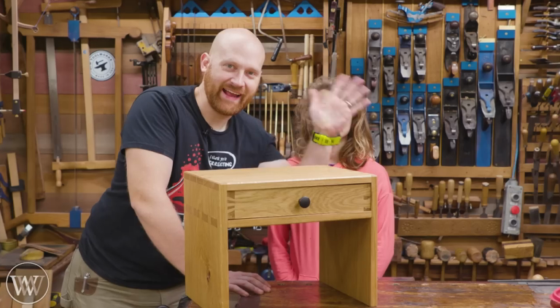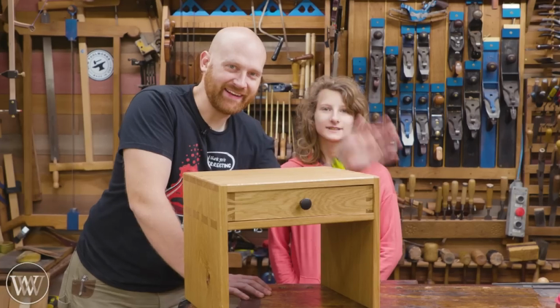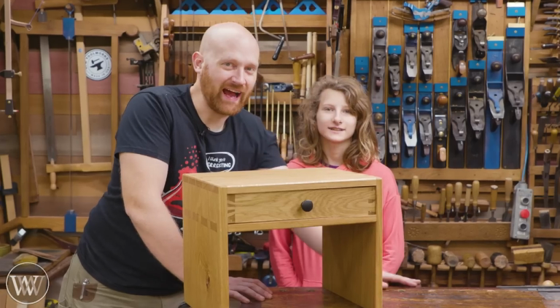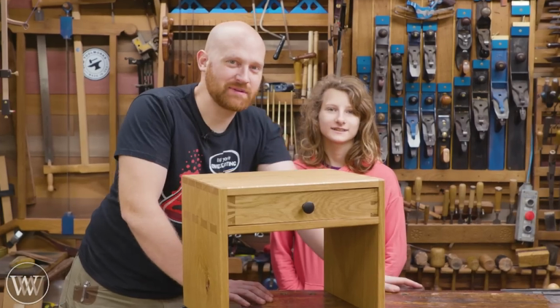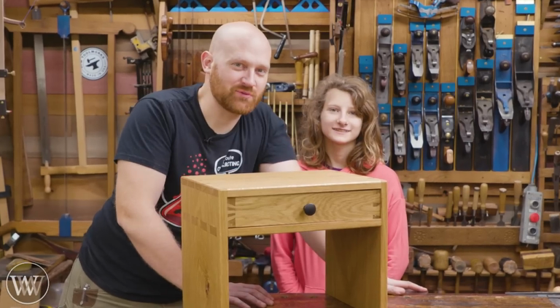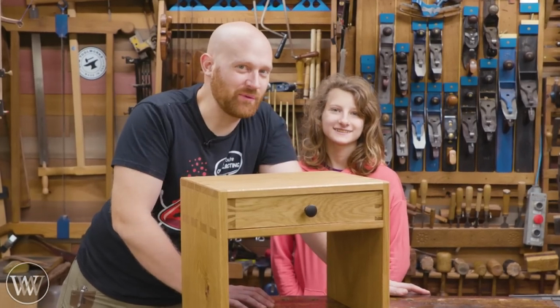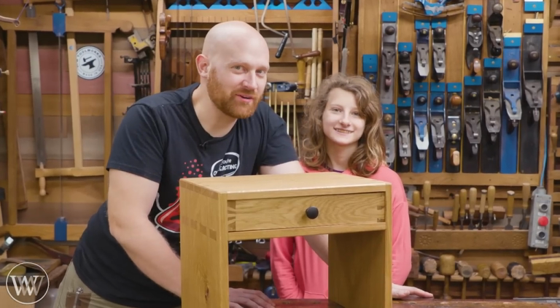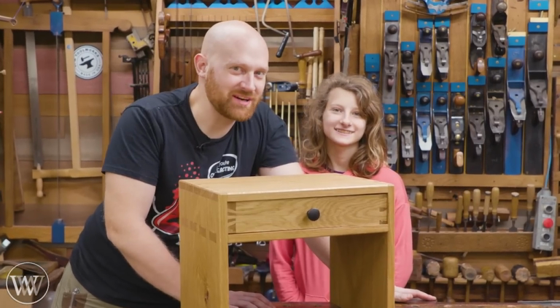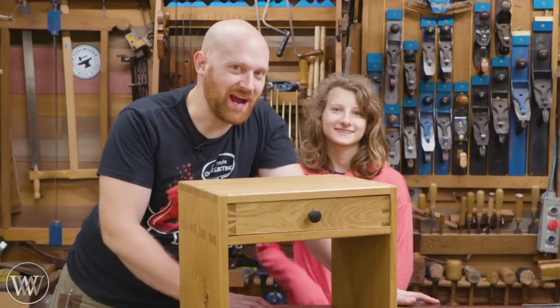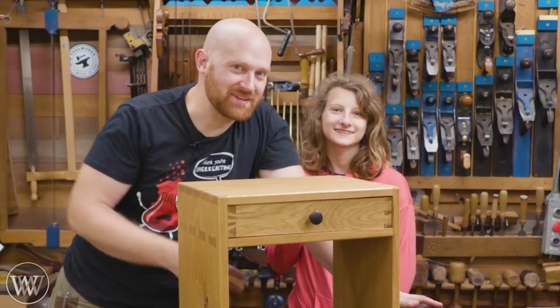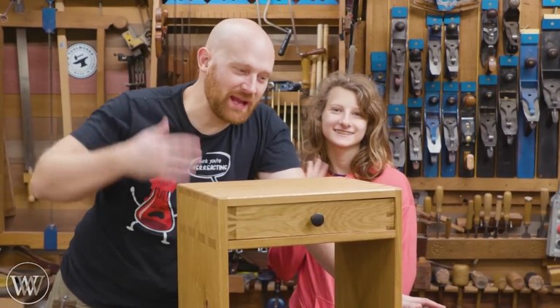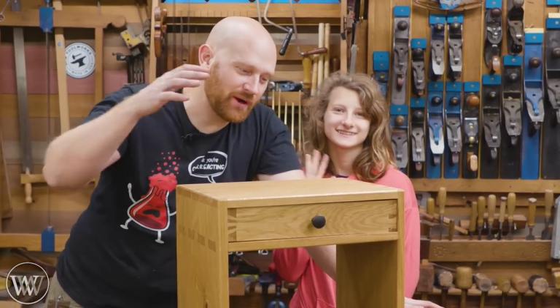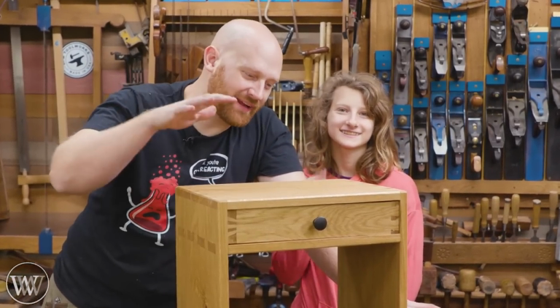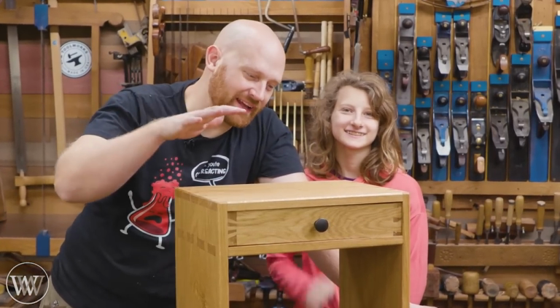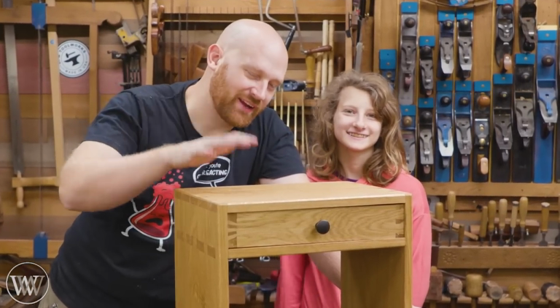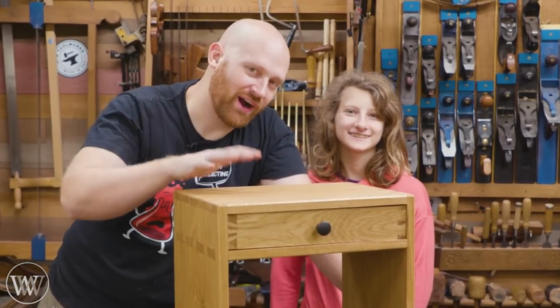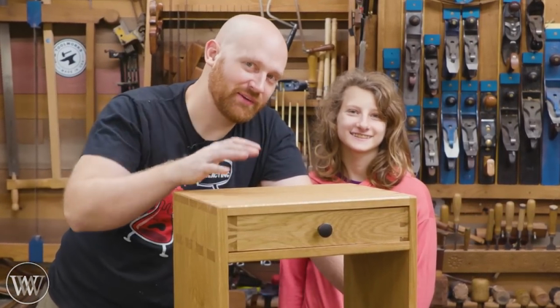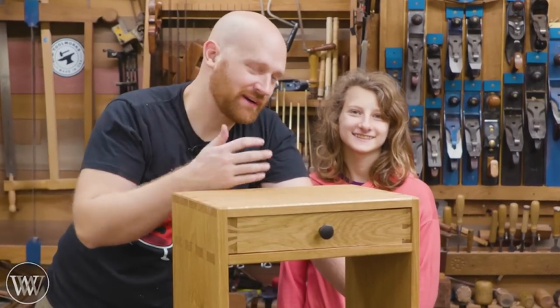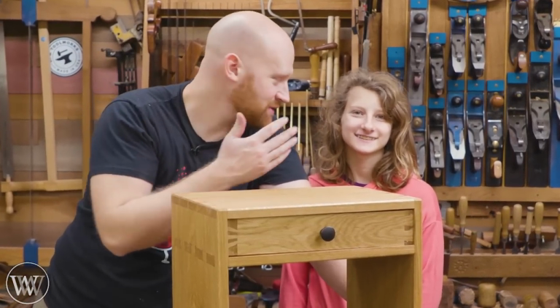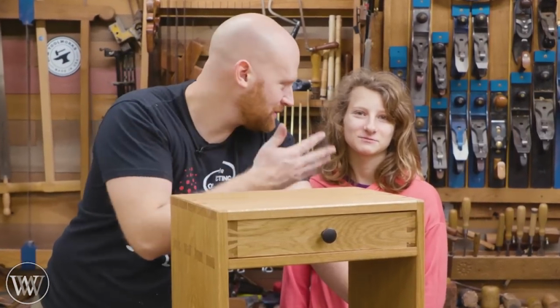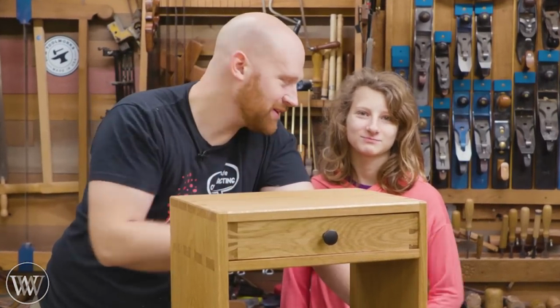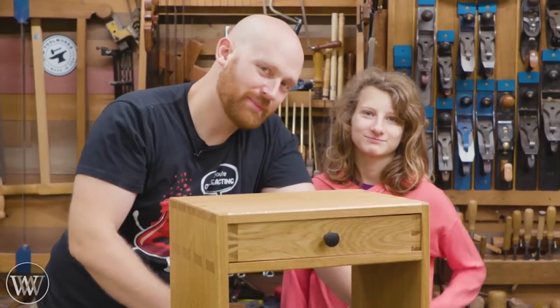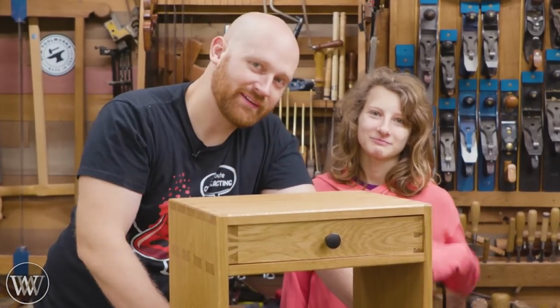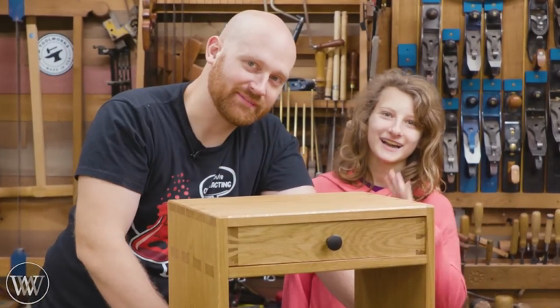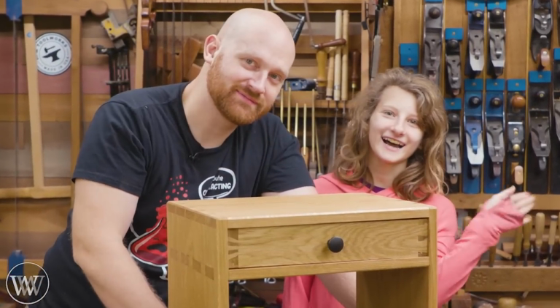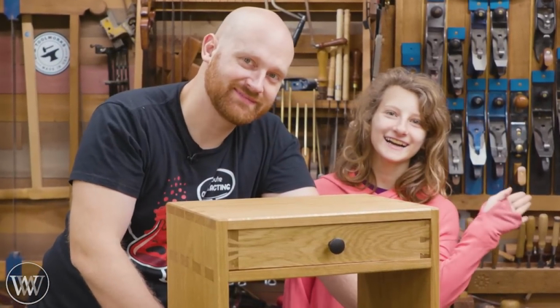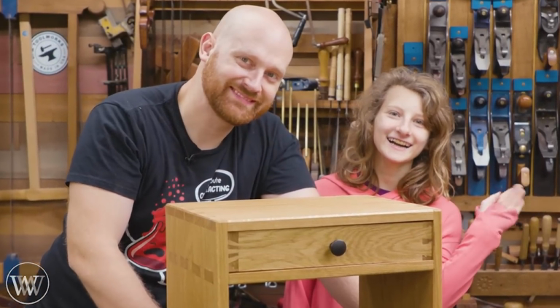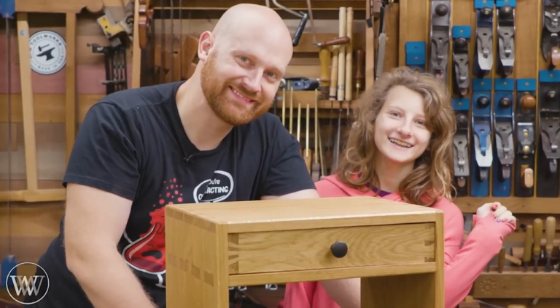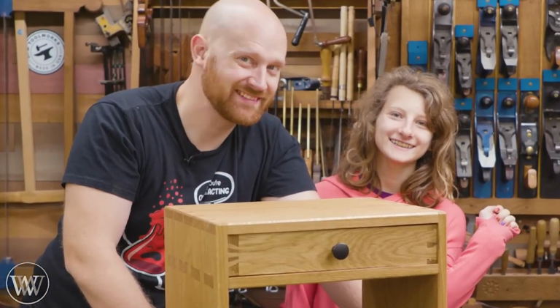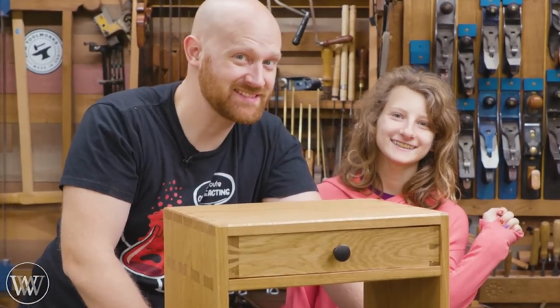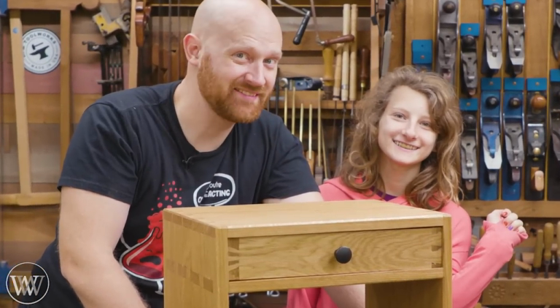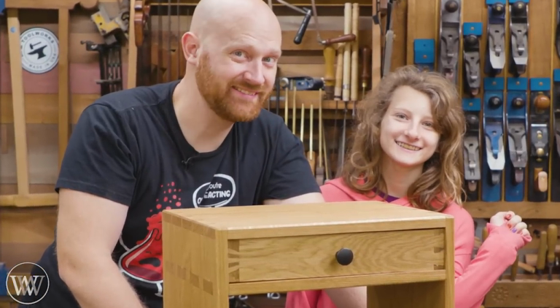Hey y'all, I'm James Wright. Welcome to my shop. Today we are making a coffee organizer with my daughter Melody. Hi. Let's dive in.